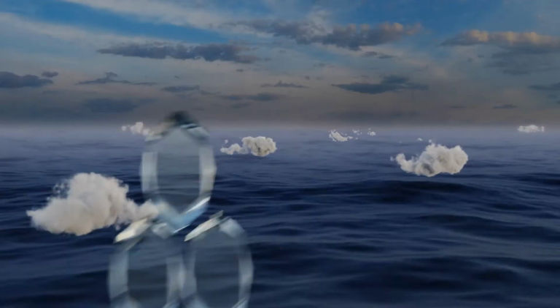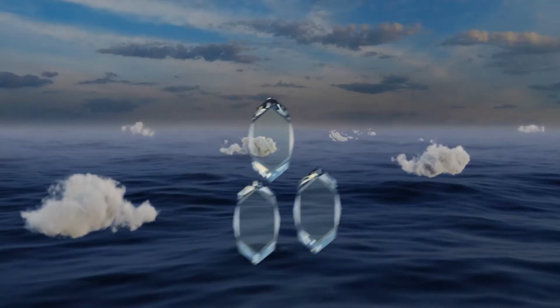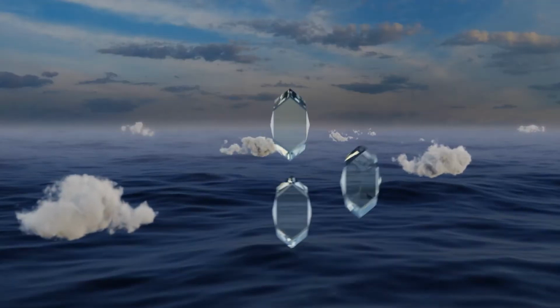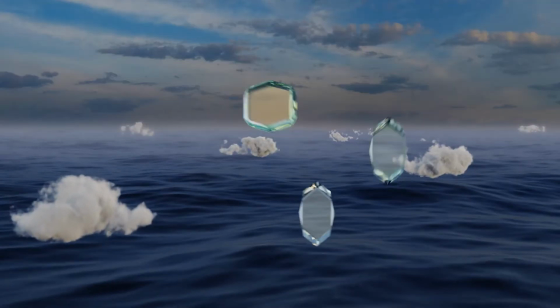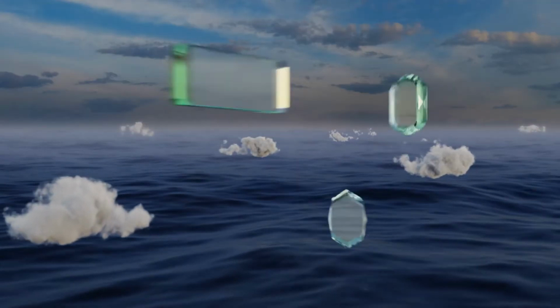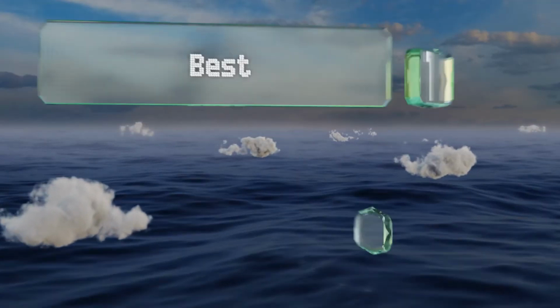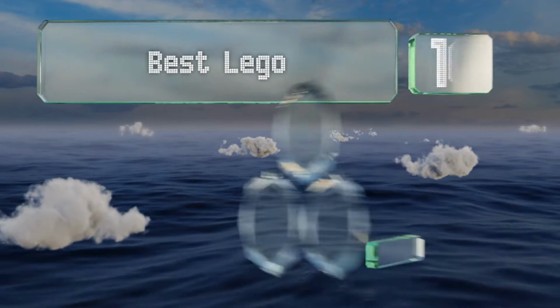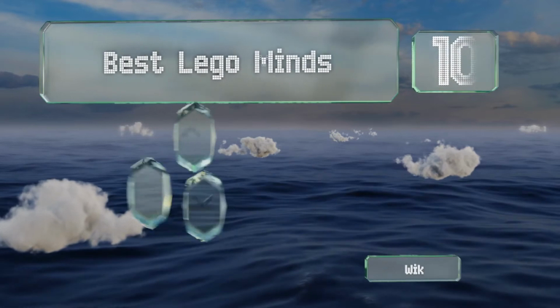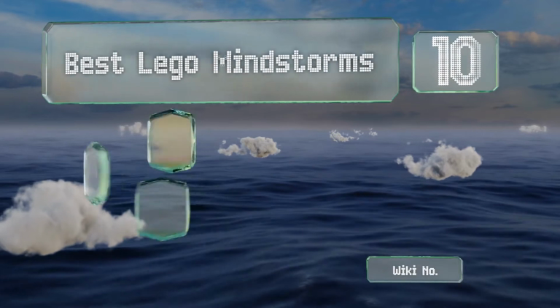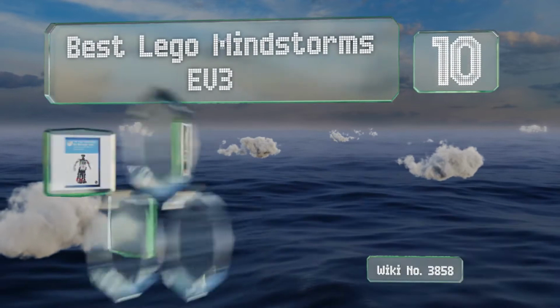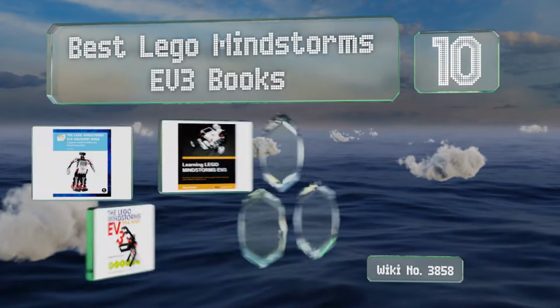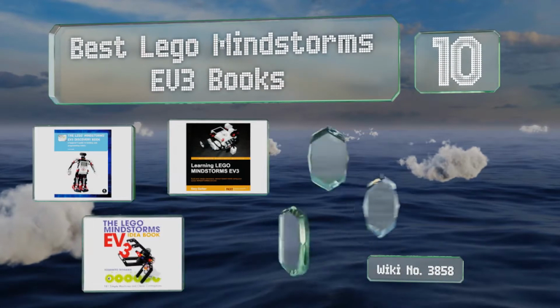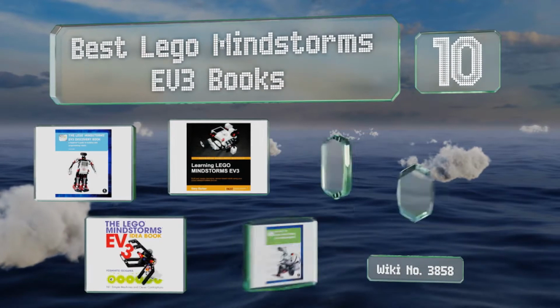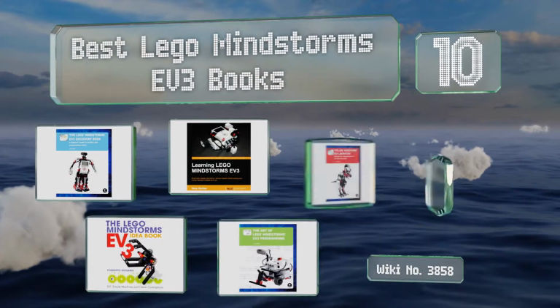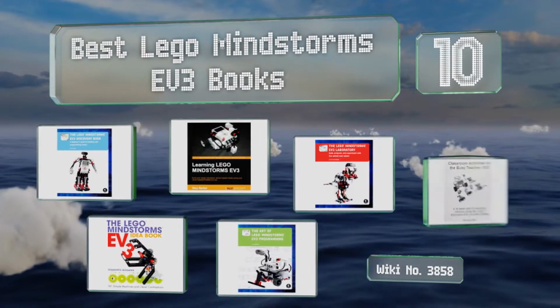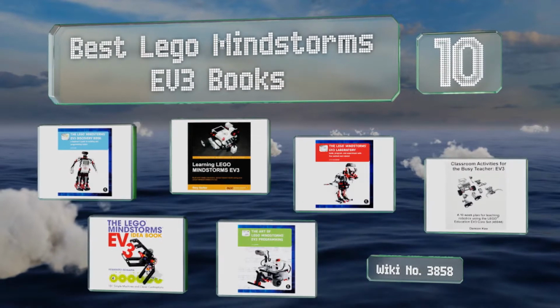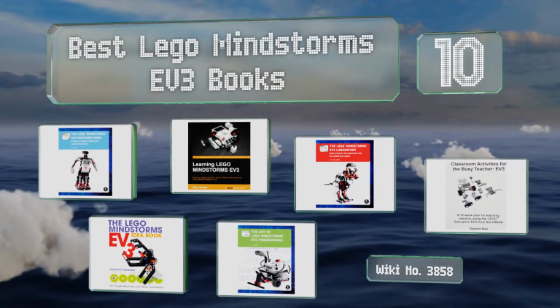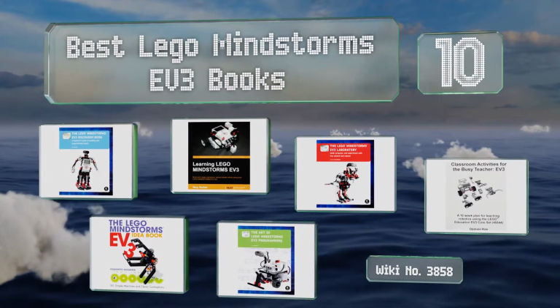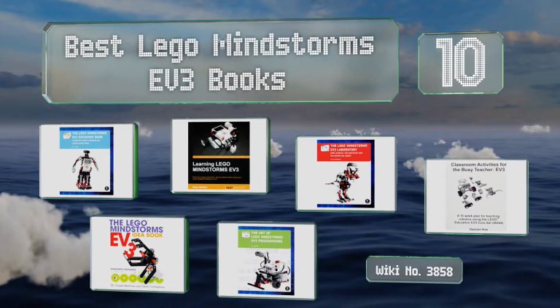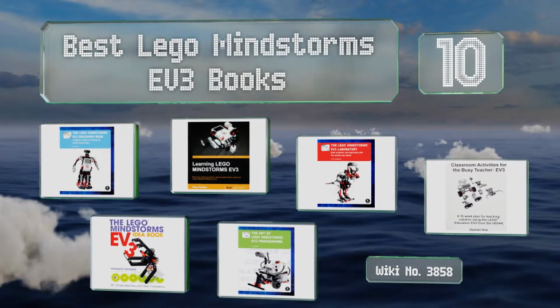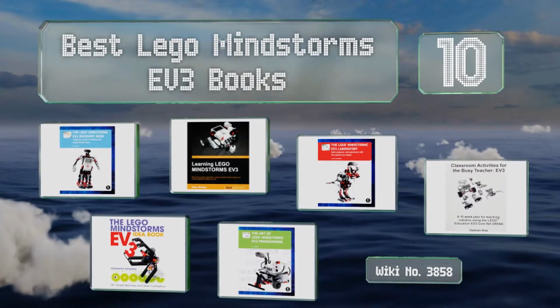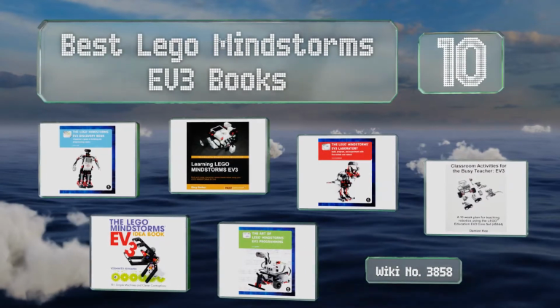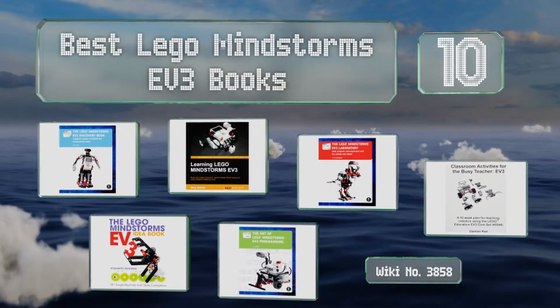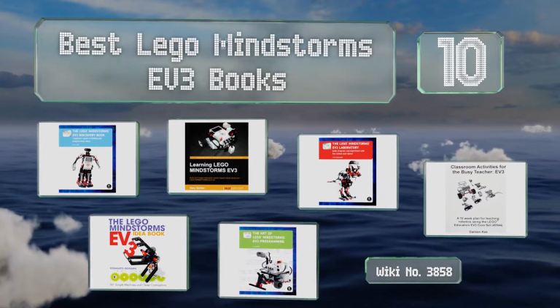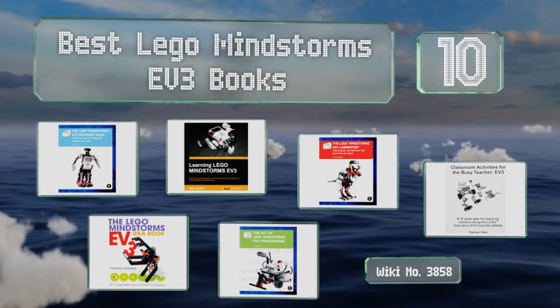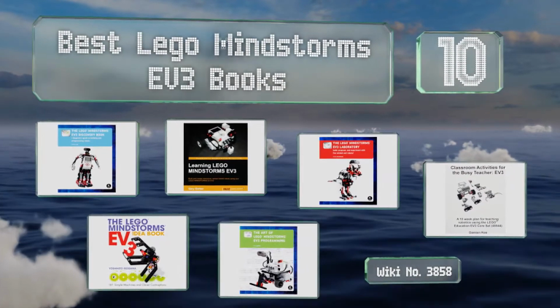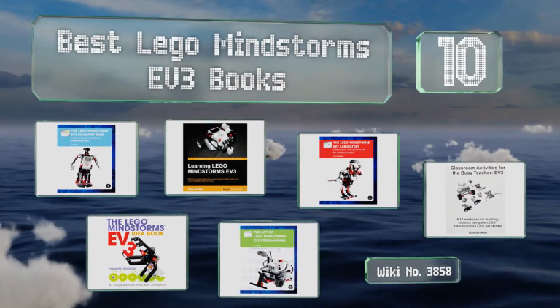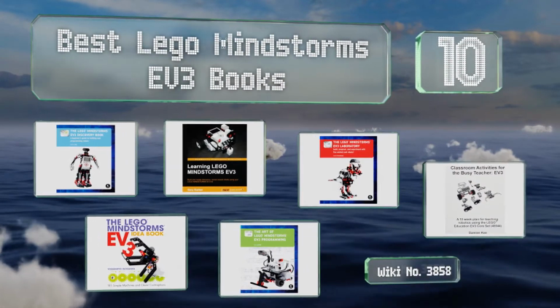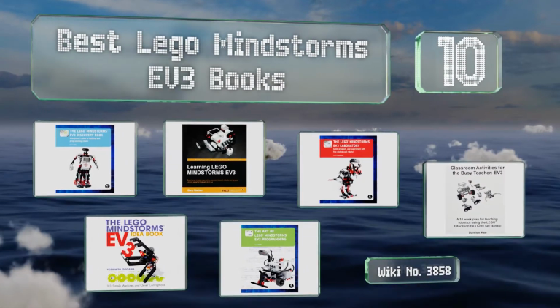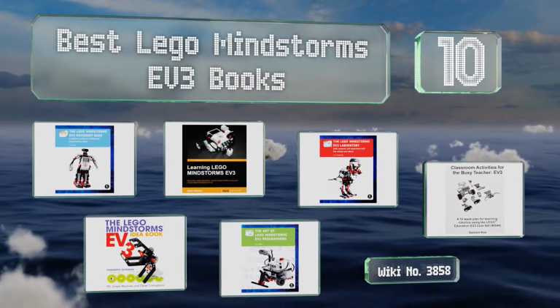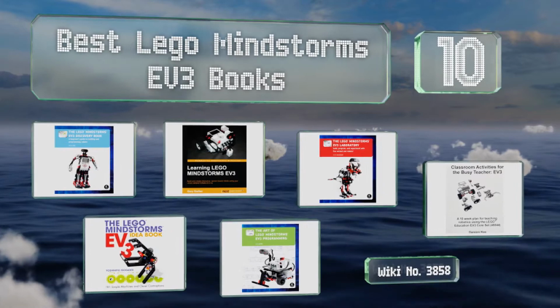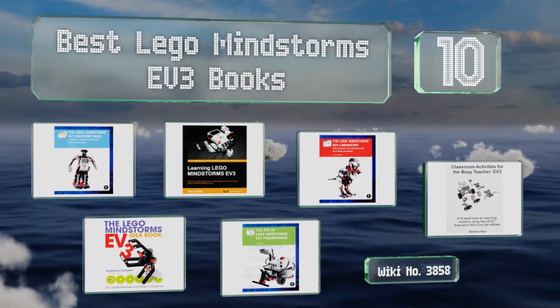EasyVid presents the 10 best Lego Mindstorms EV3 books. Let's get started with the list.